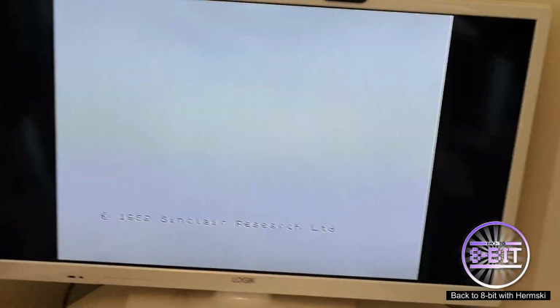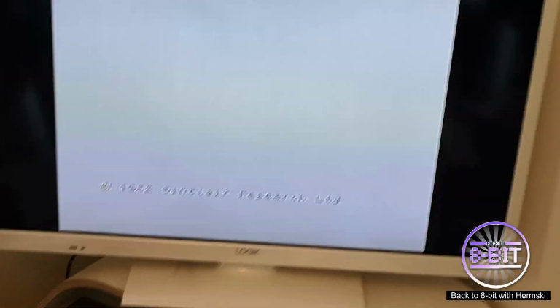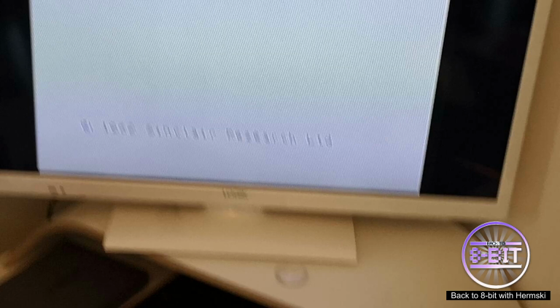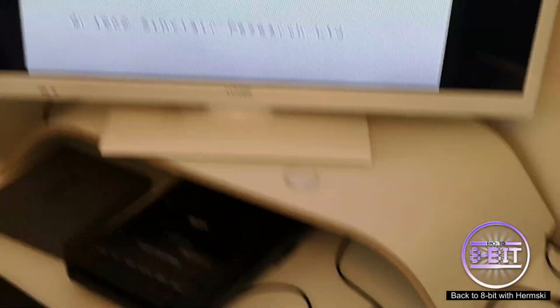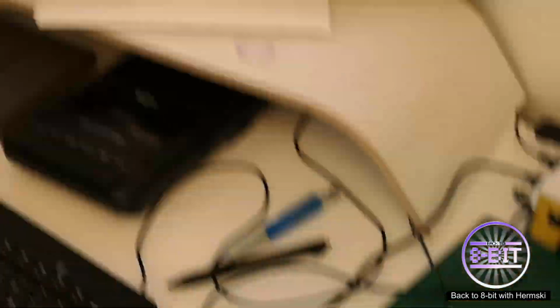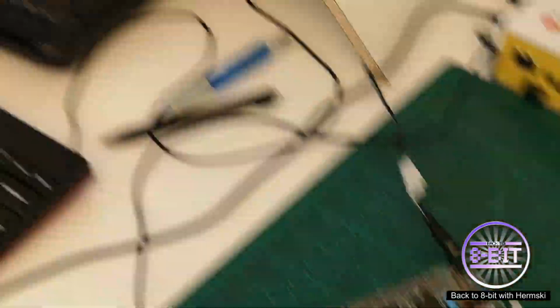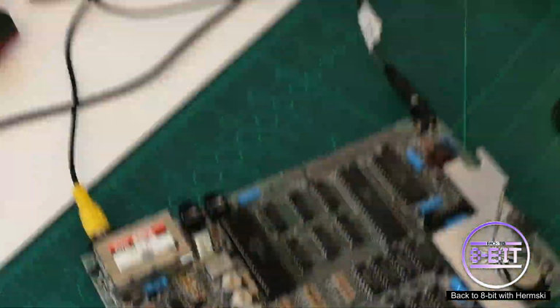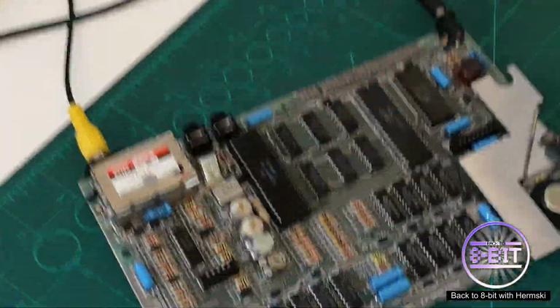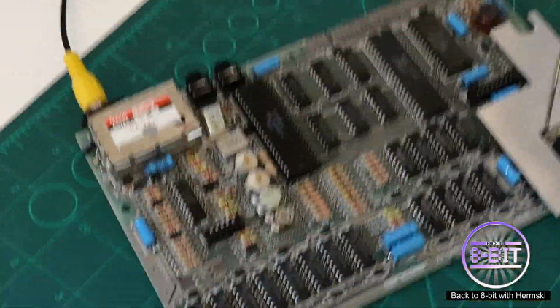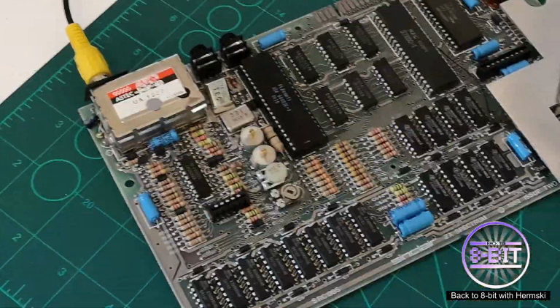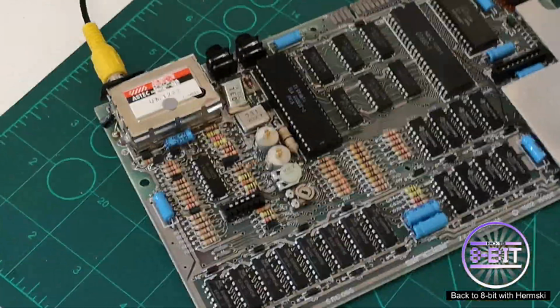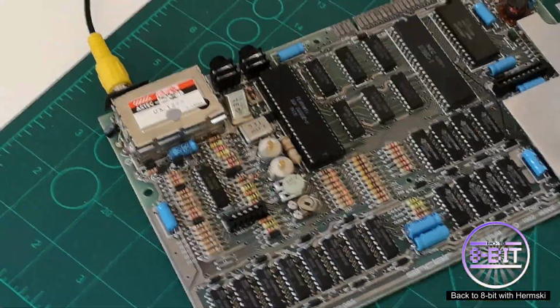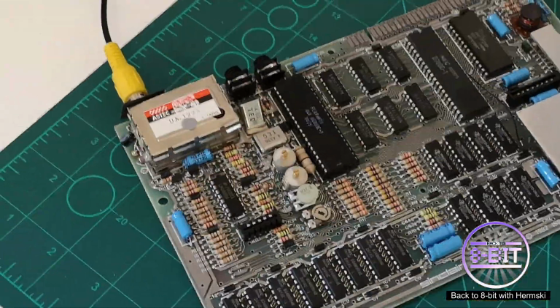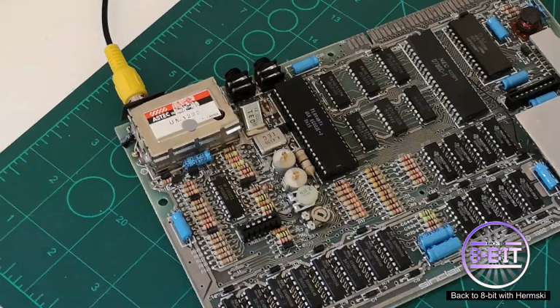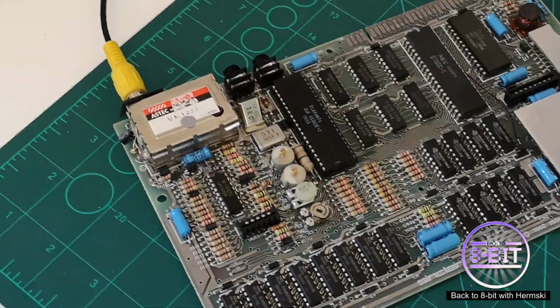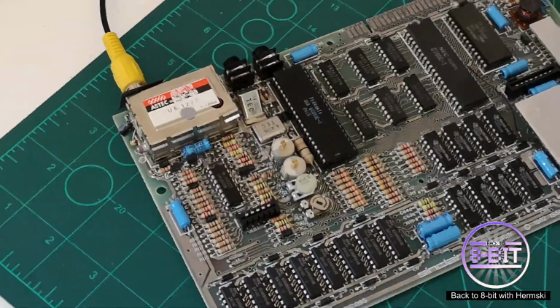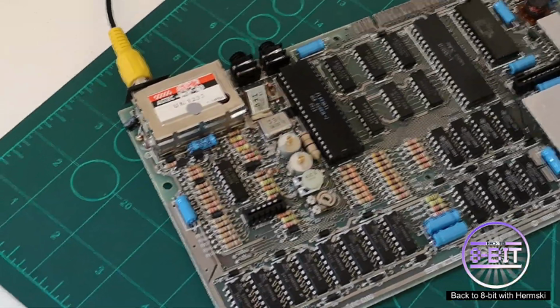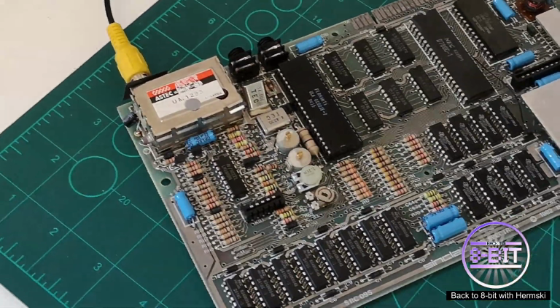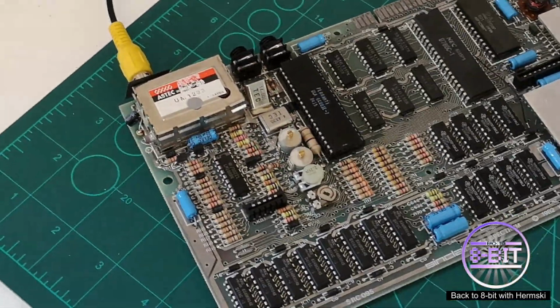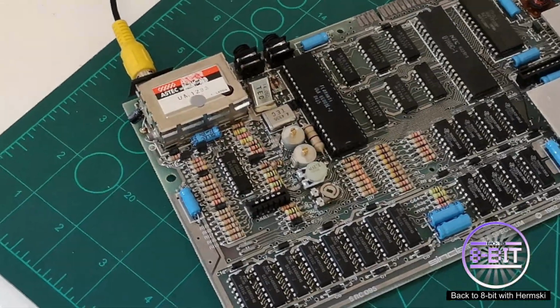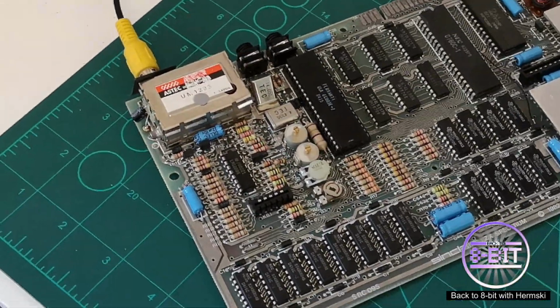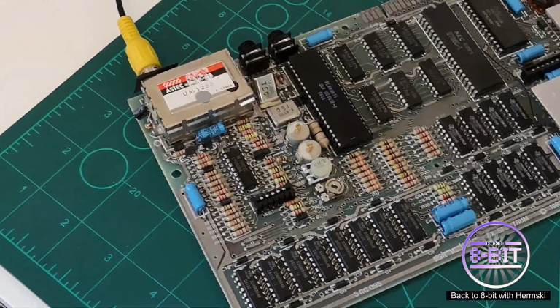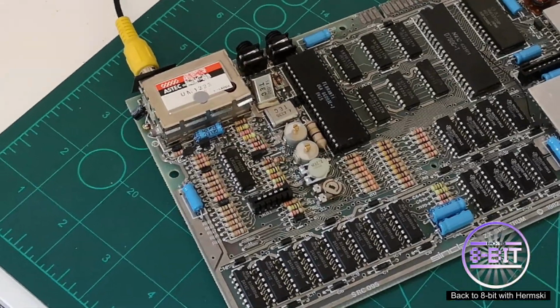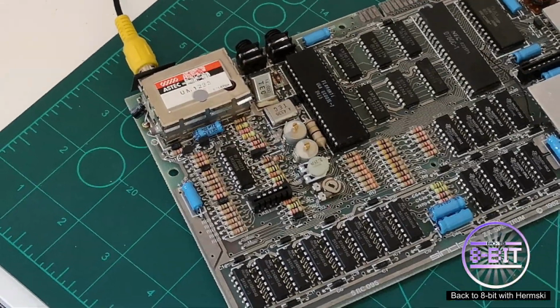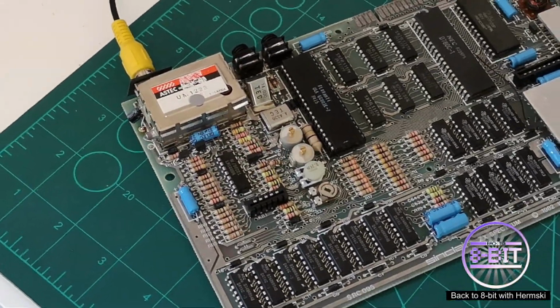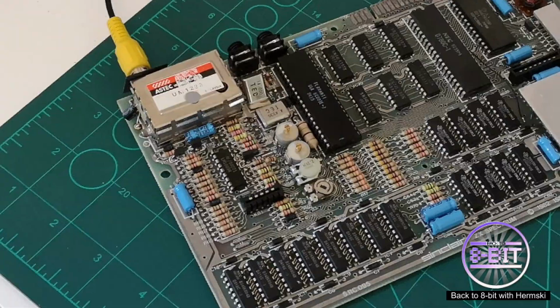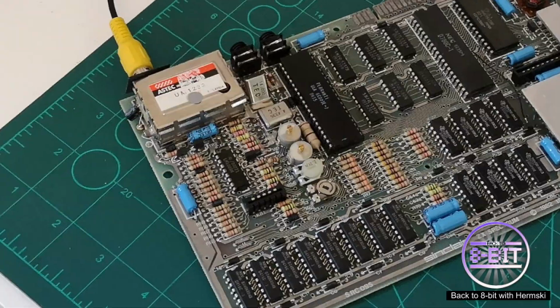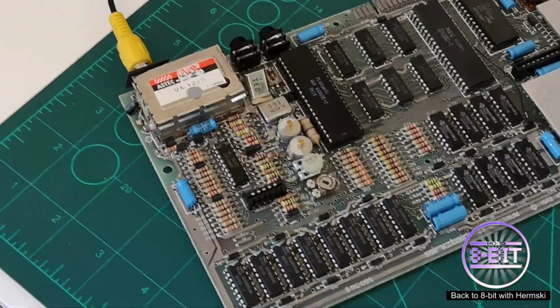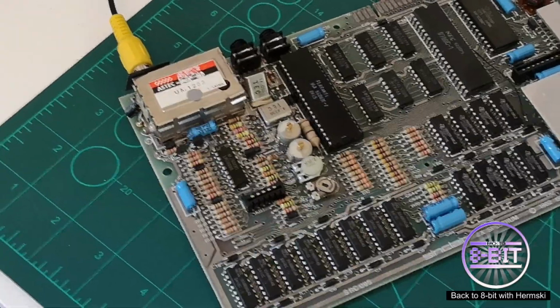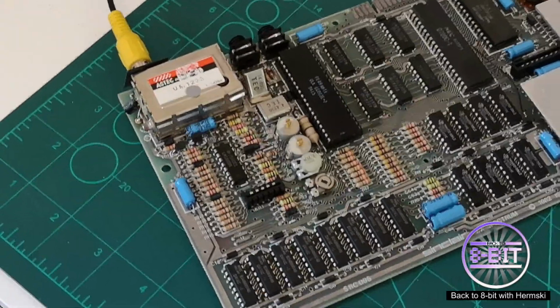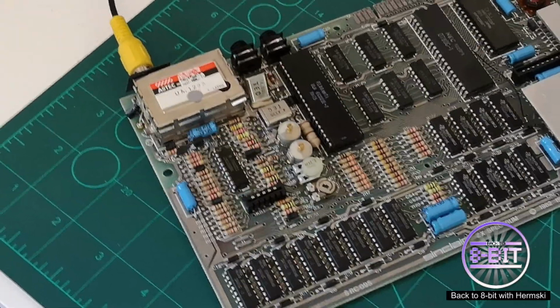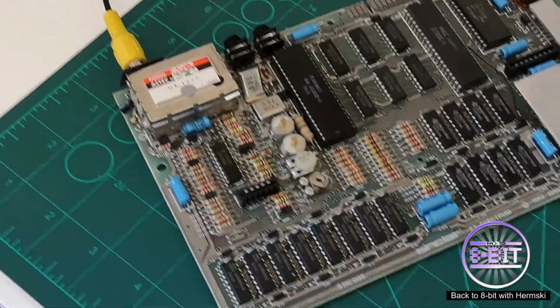Okay, that's it from me. I hope you enjoyed the quick demonstration of how to composite mod a ZX Spectrum. Anyway, that's it — take care, goodbye.